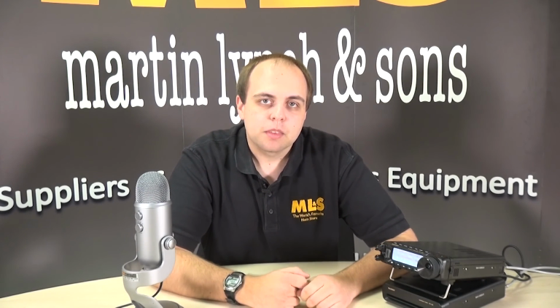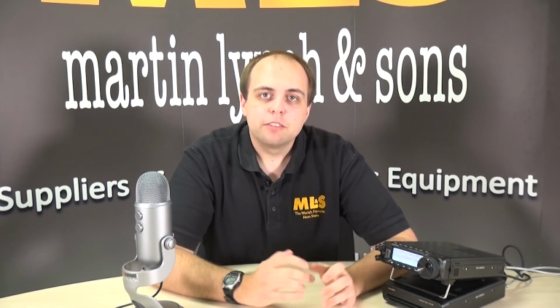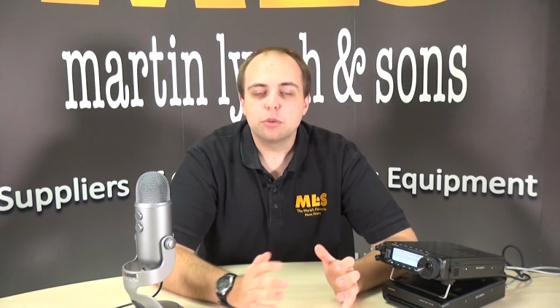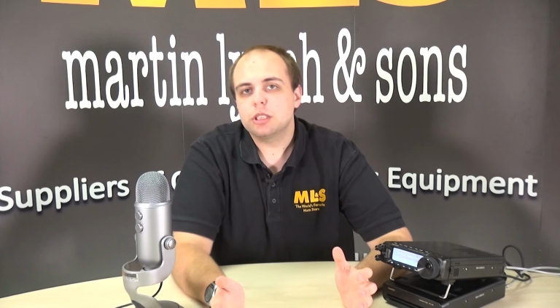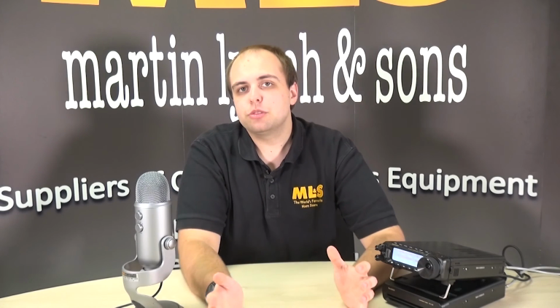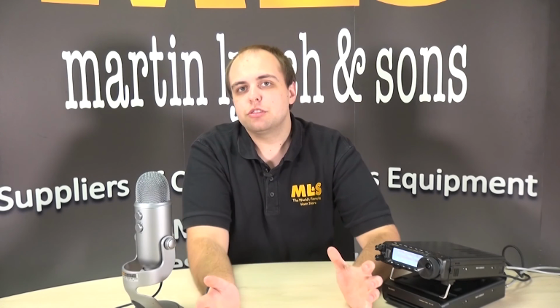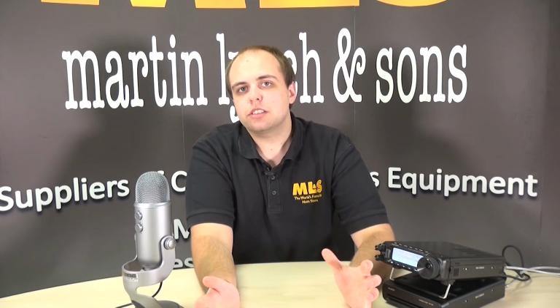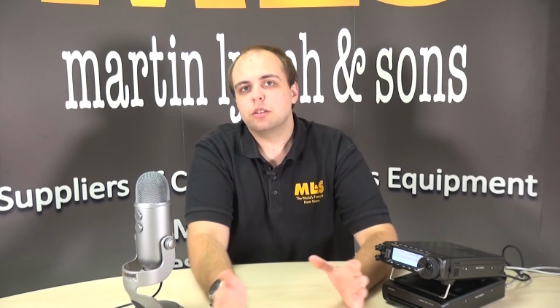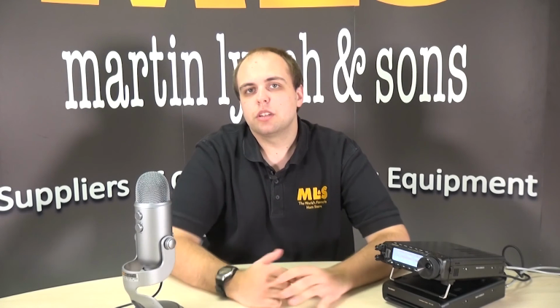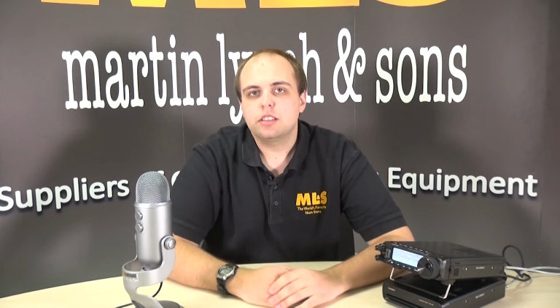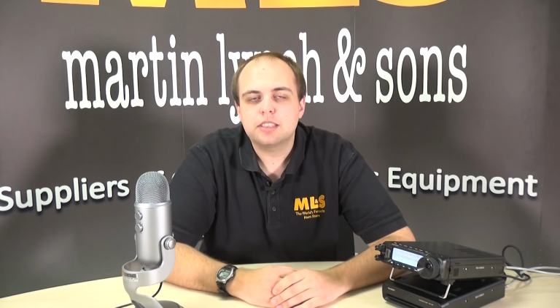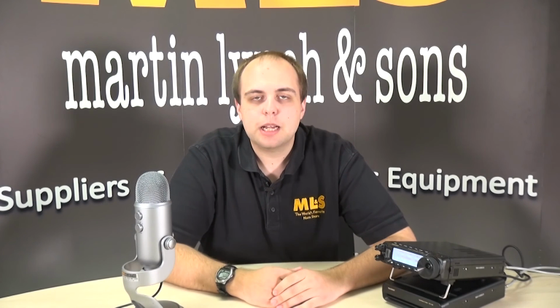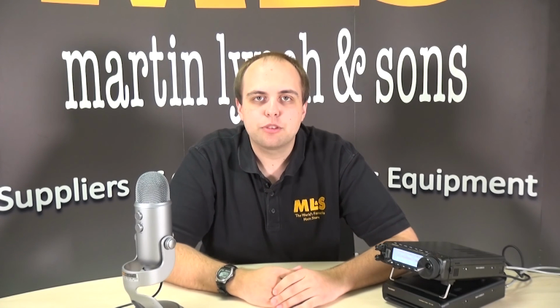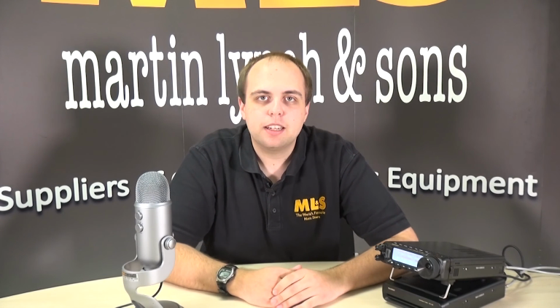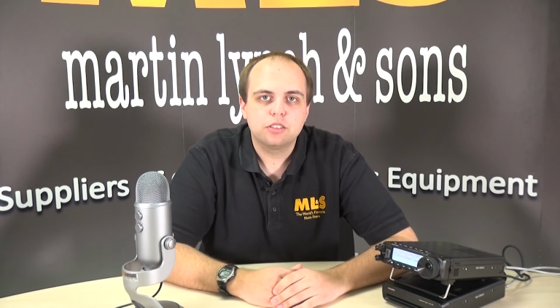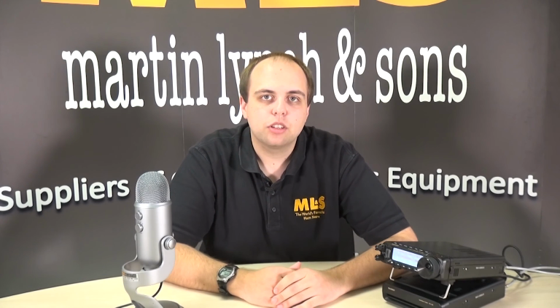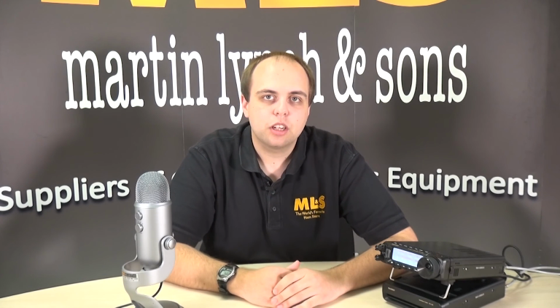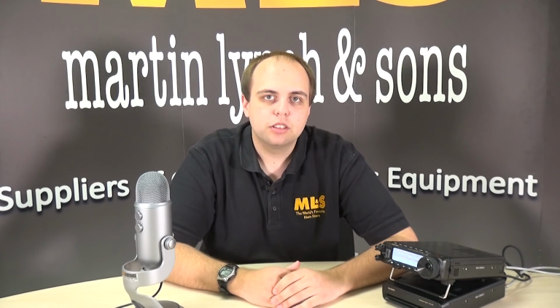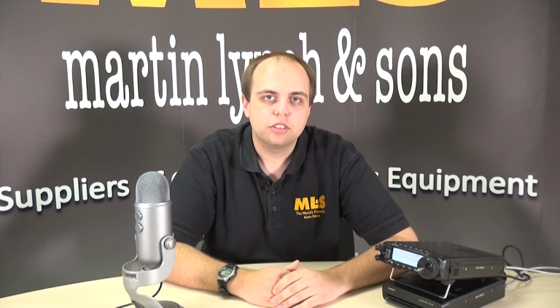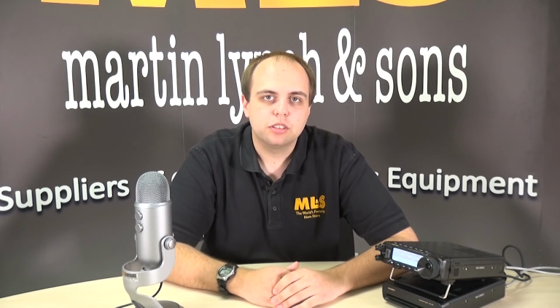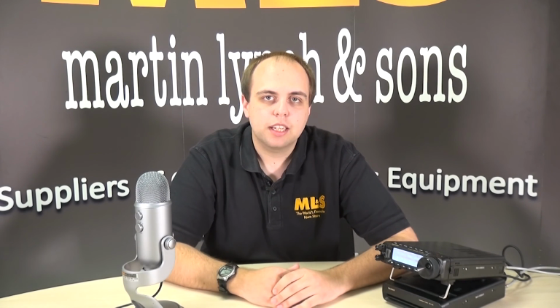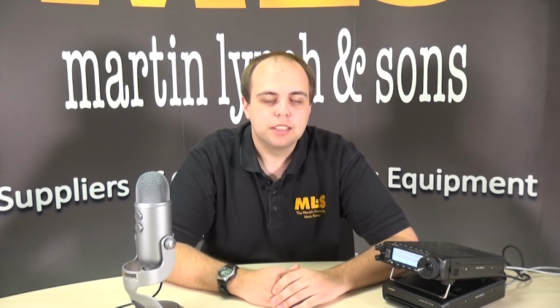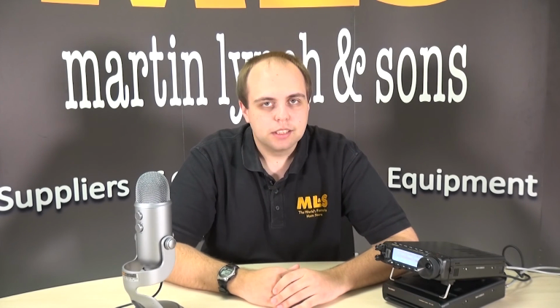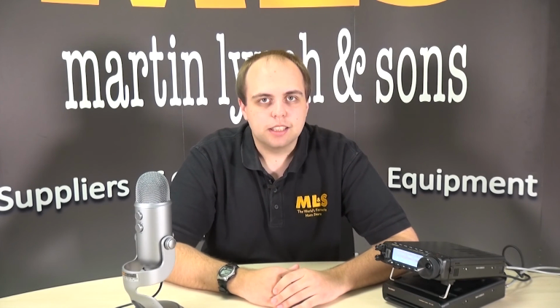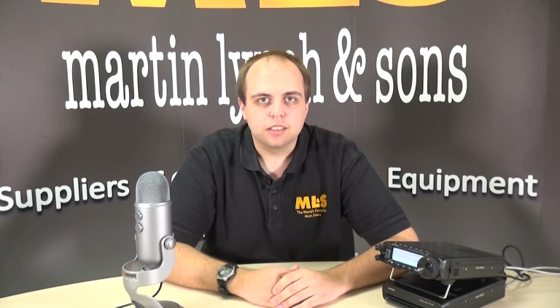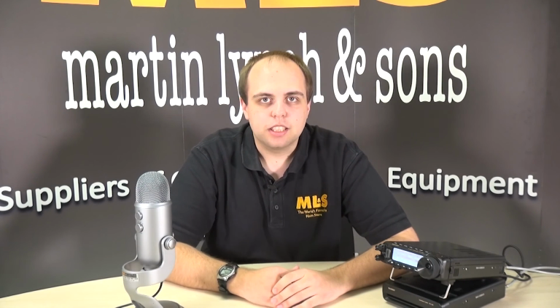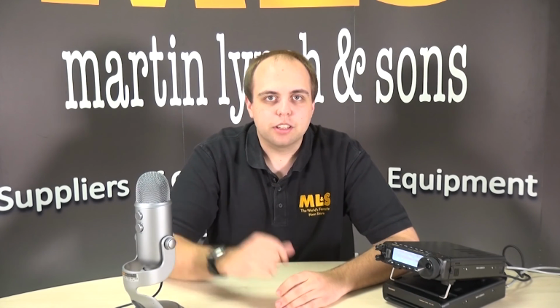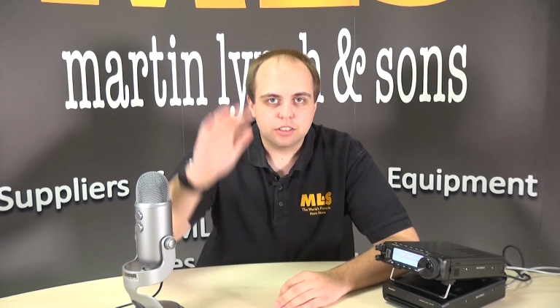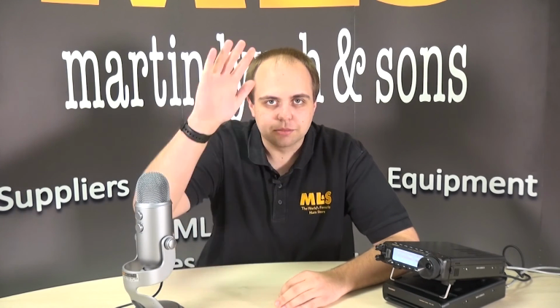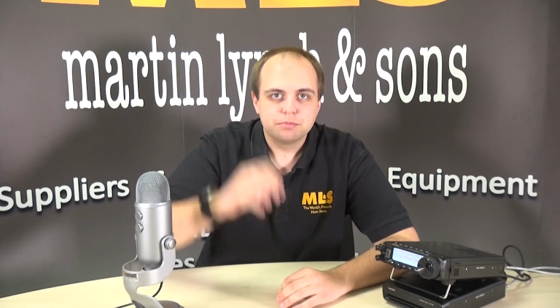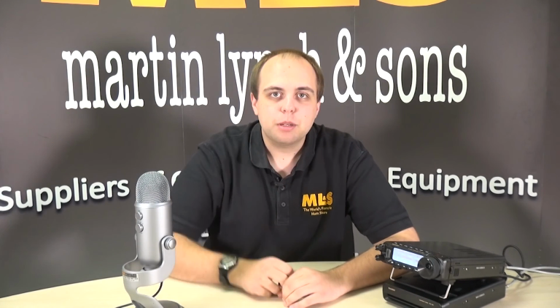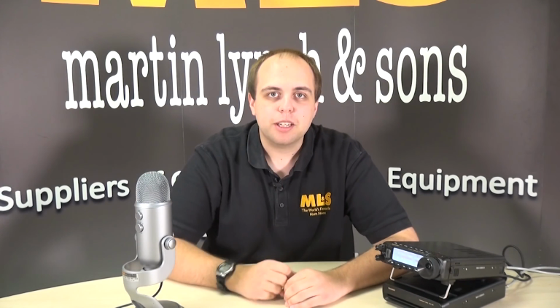For more tips and tricks go online at hamradio.co.uk, and I'll see you very soon. Bye bye.